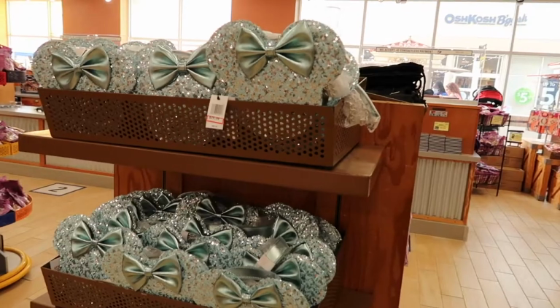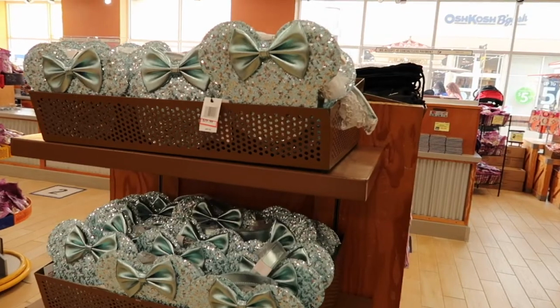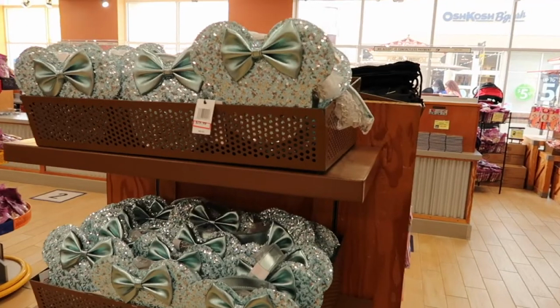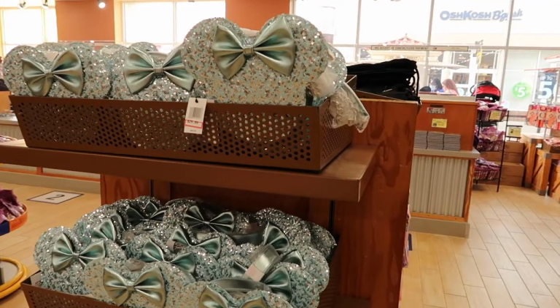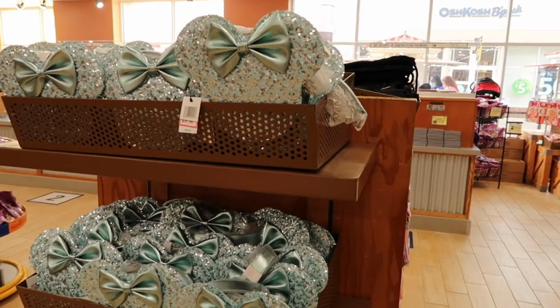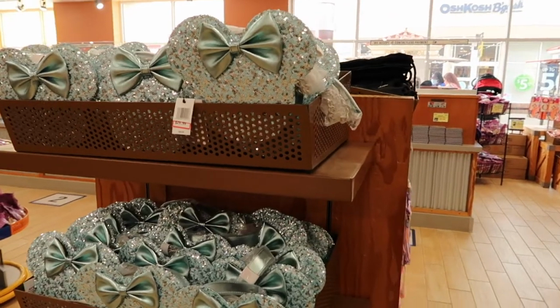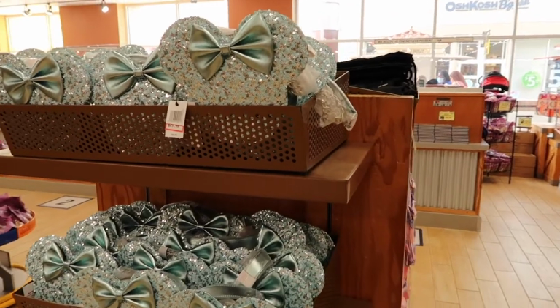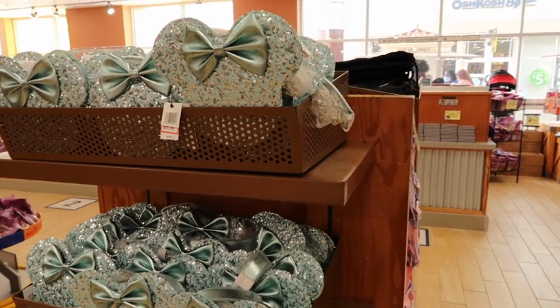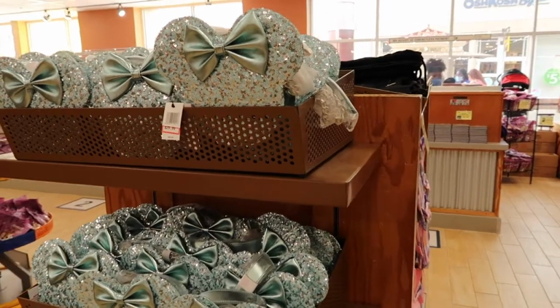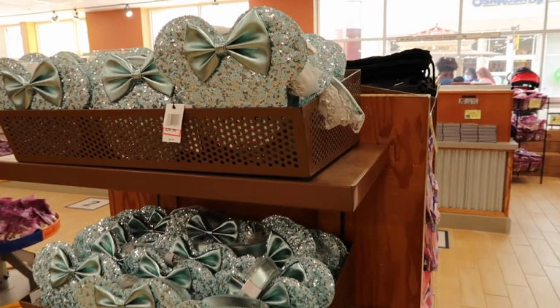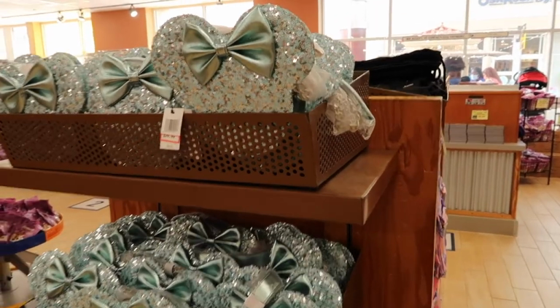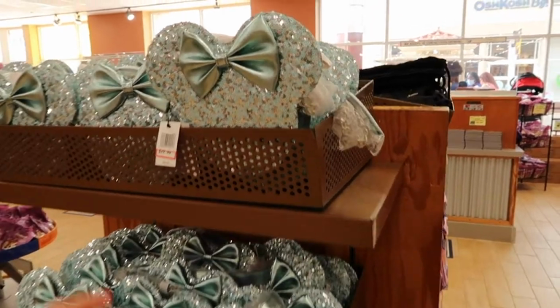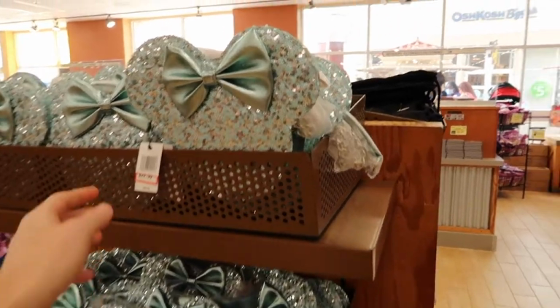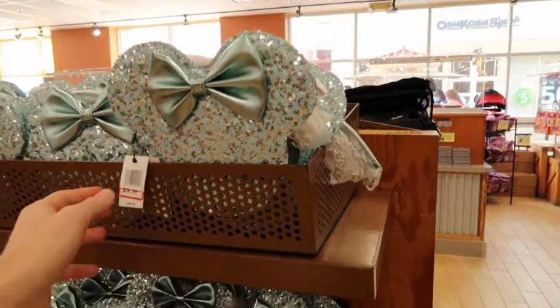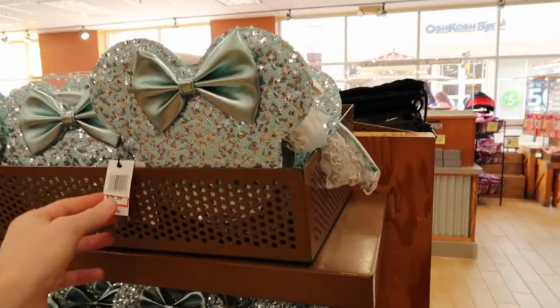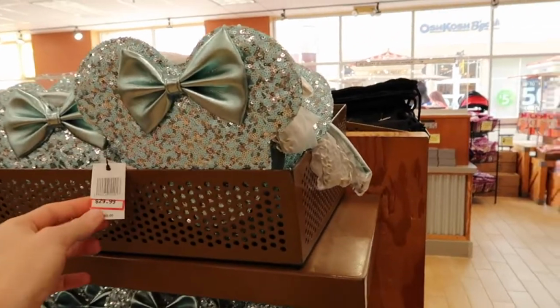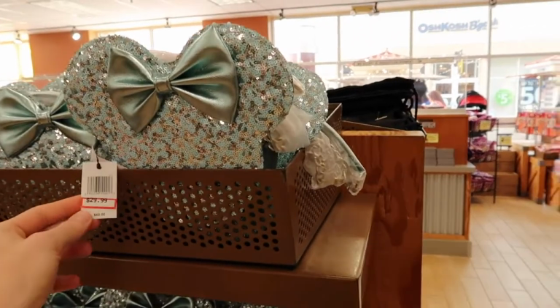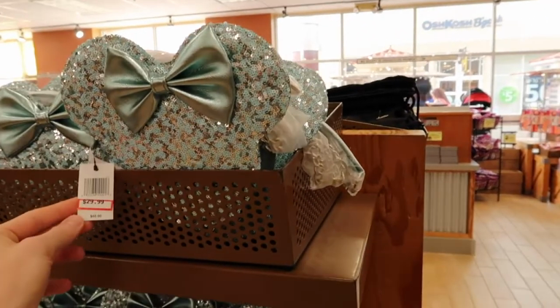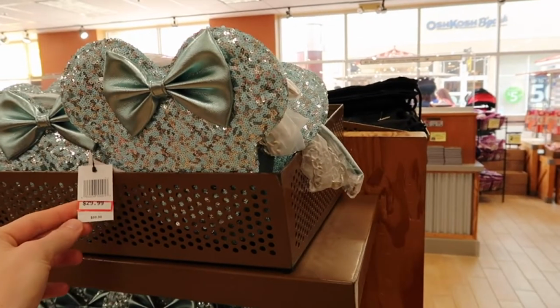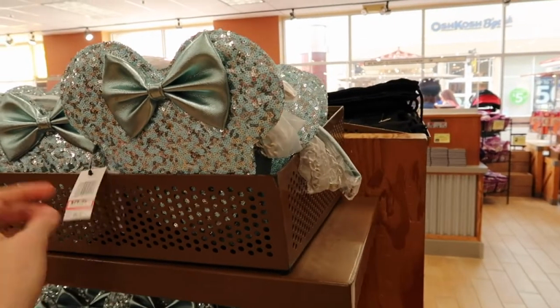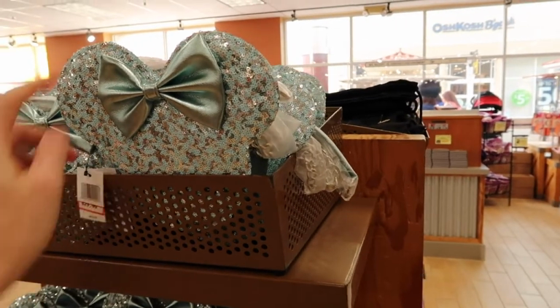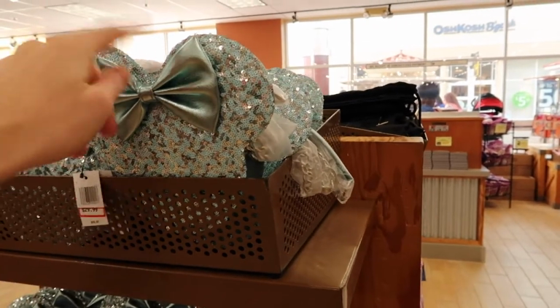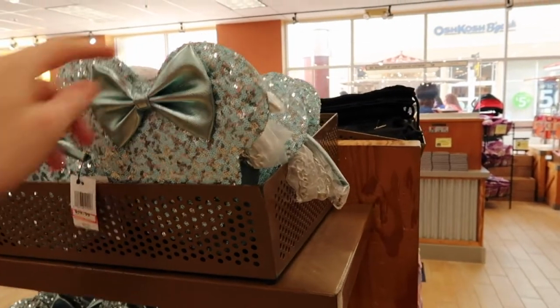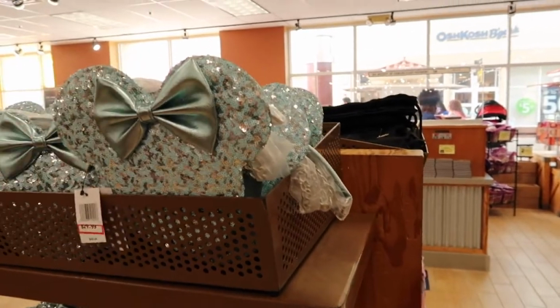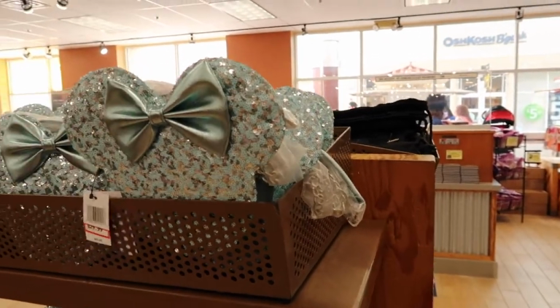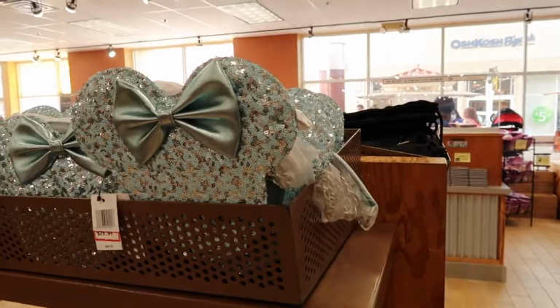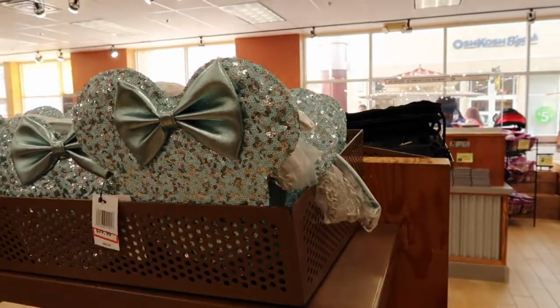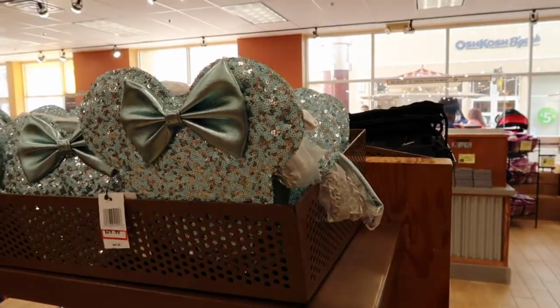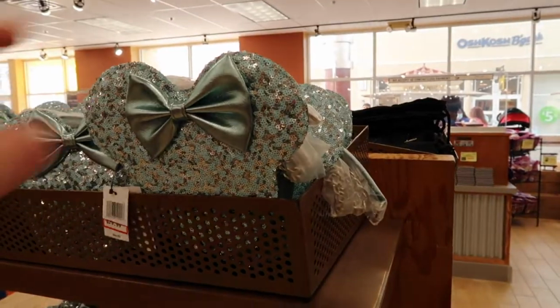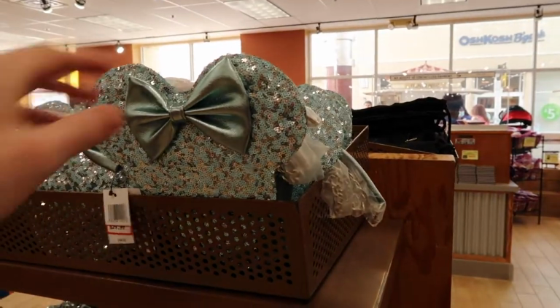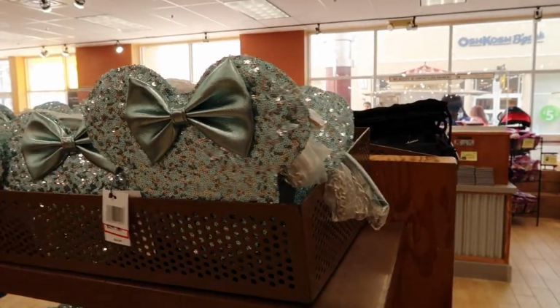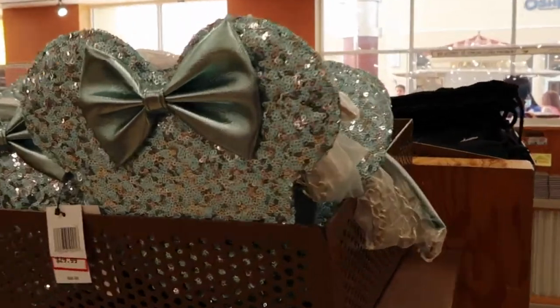Here at Vineland they still have these Loungefly bags, originally $60, now $30, and they are crossbody.